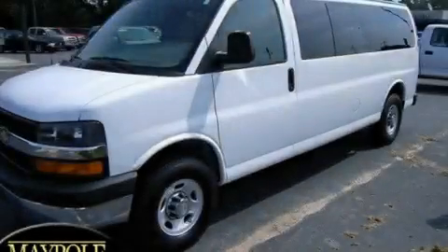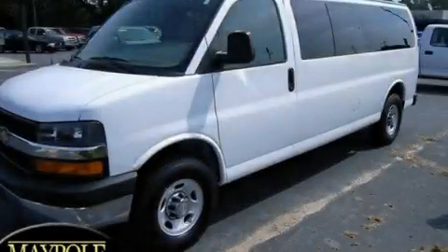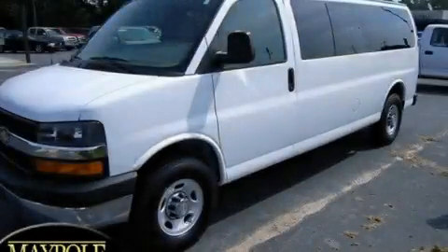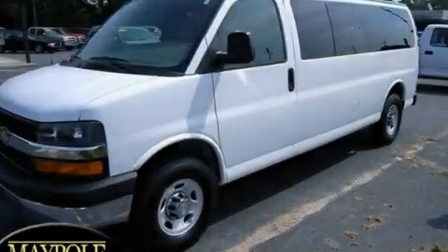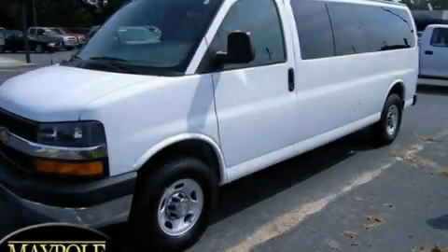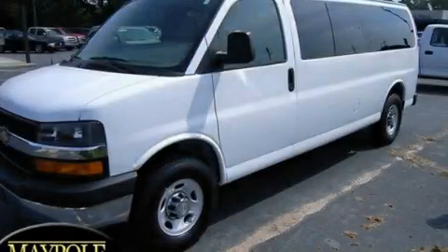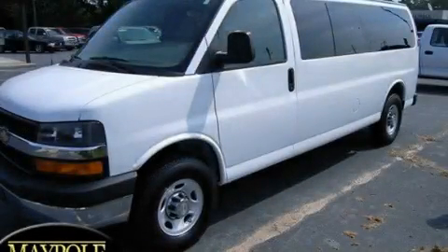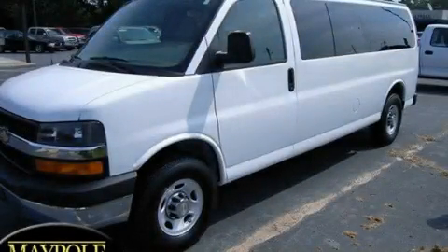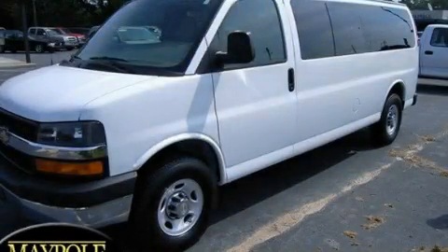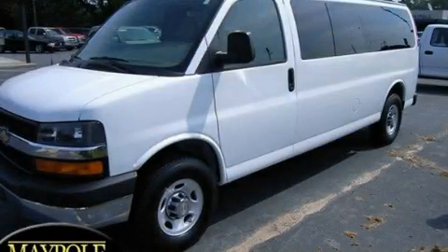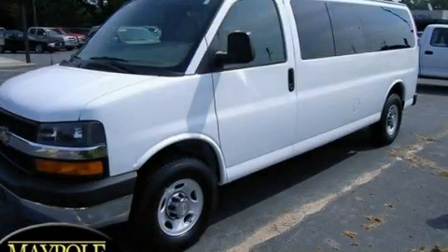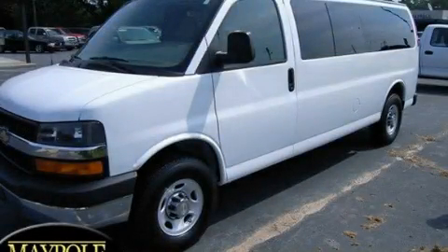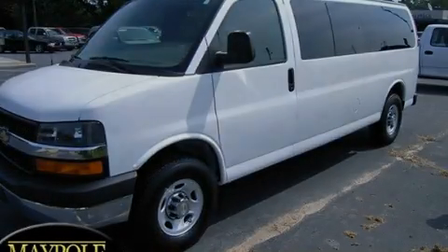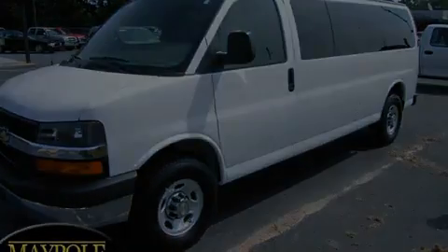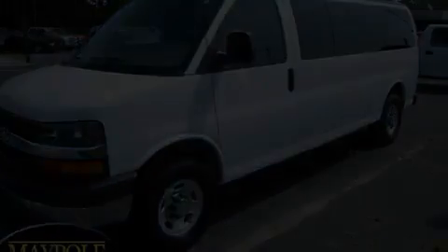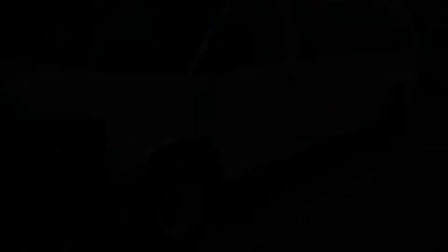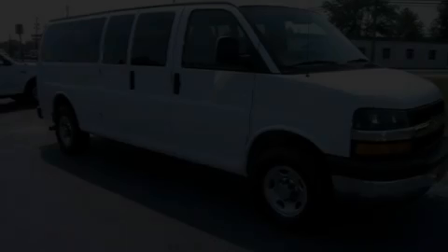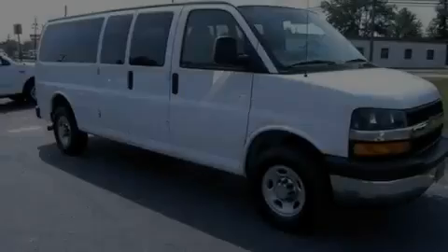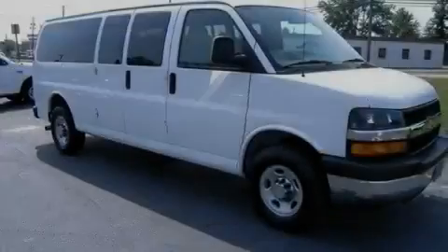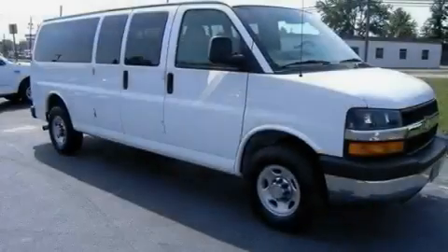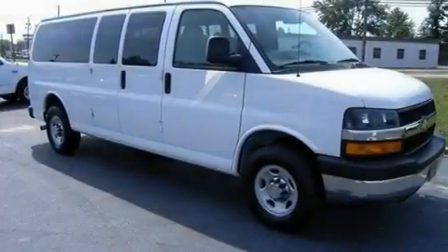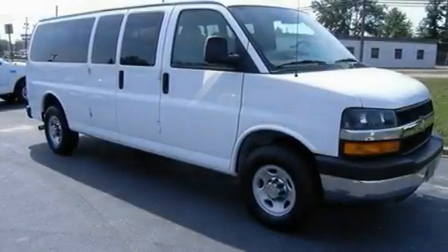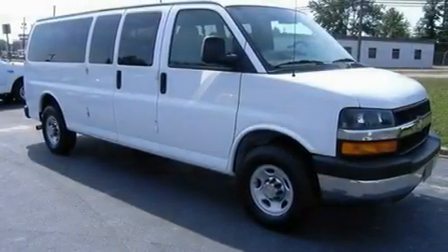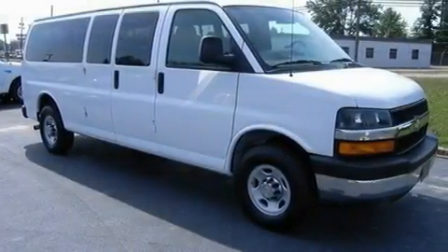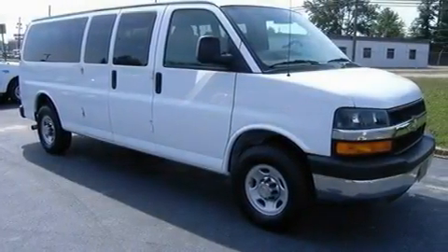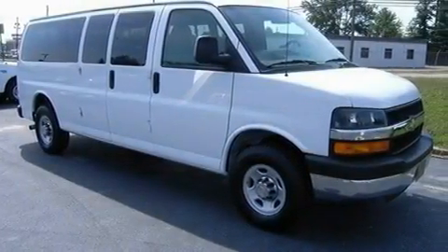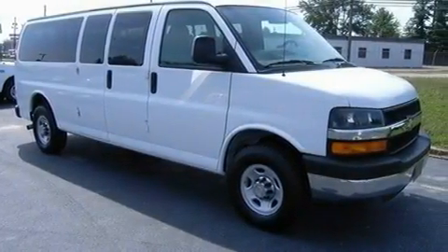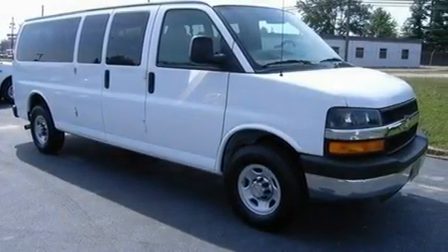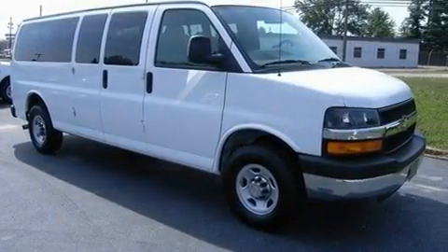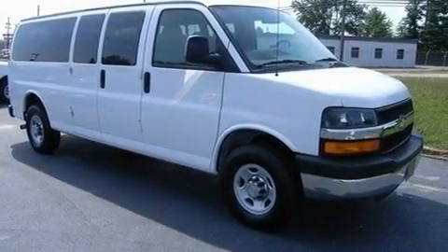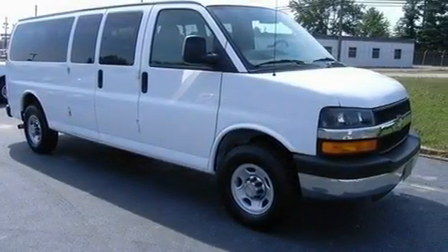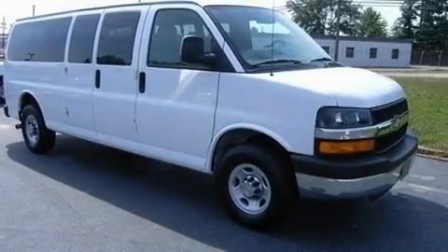This is a 2009 Chevrolet Express. It has a 6.0-liter eight-cylinder engine and an automatic transmission.